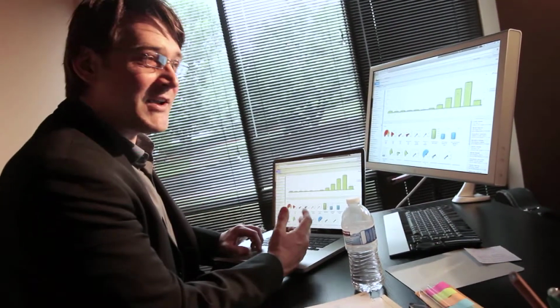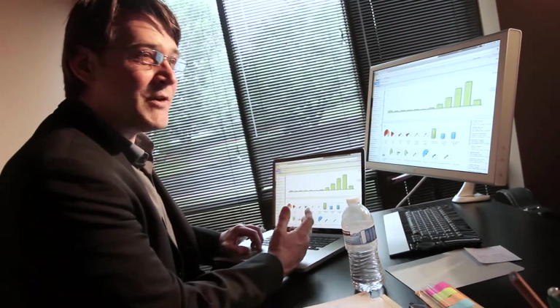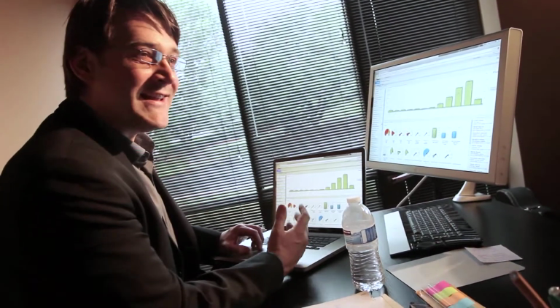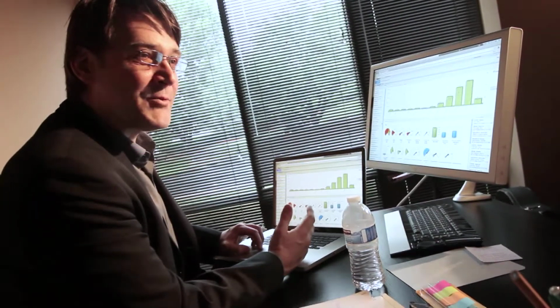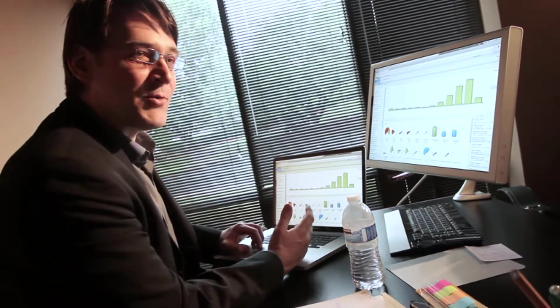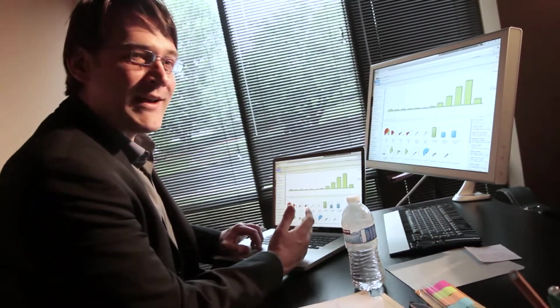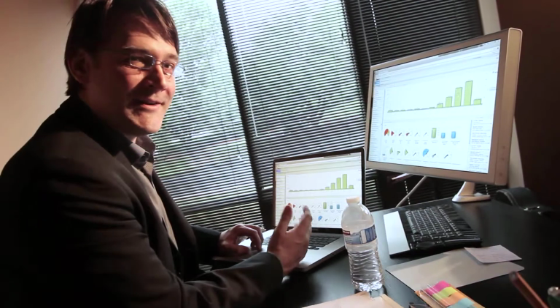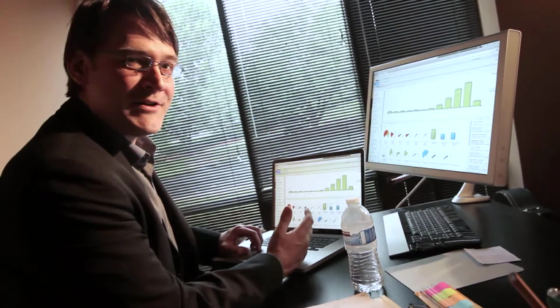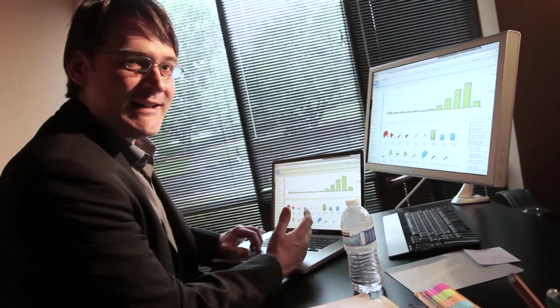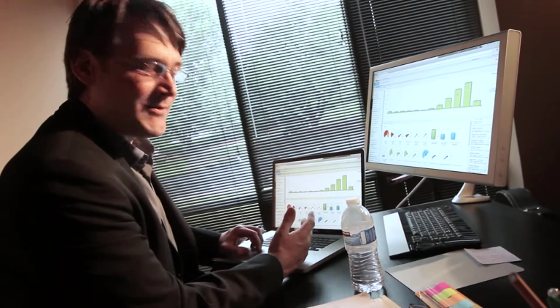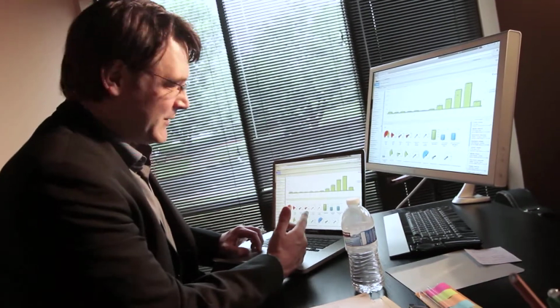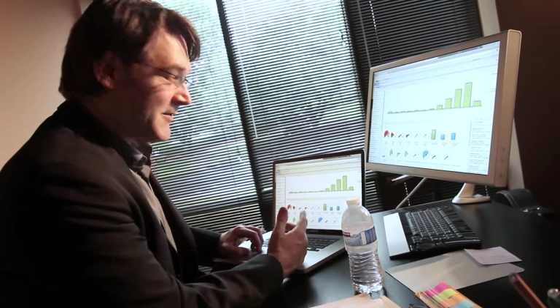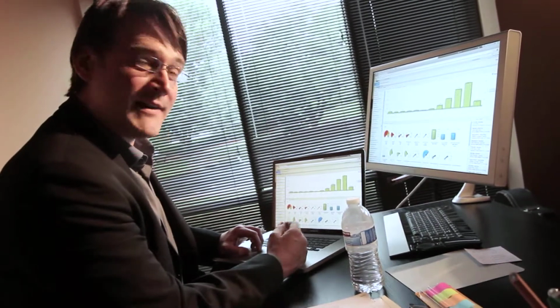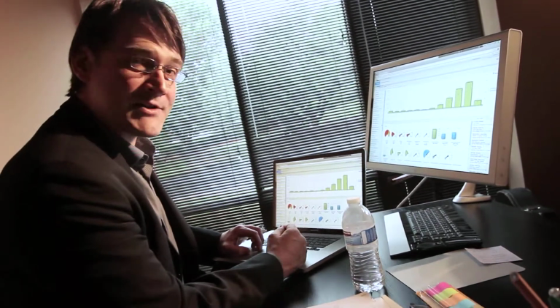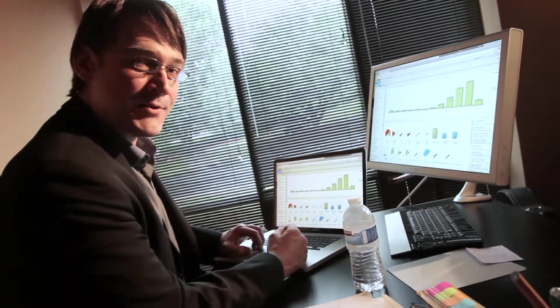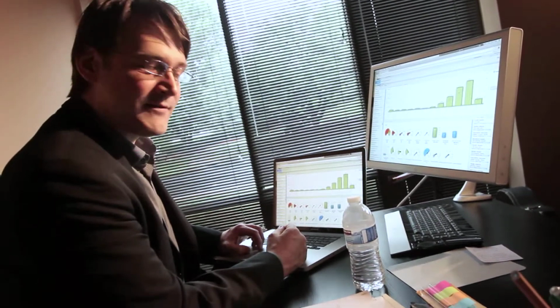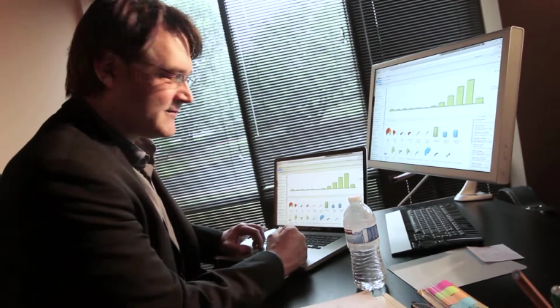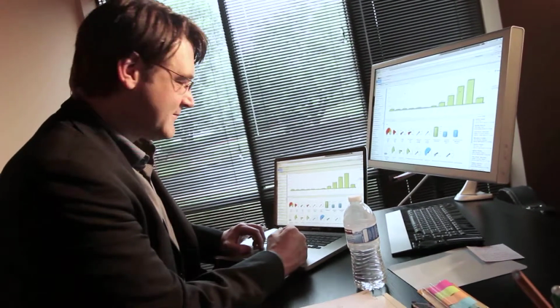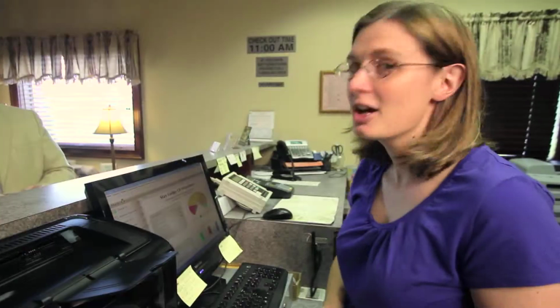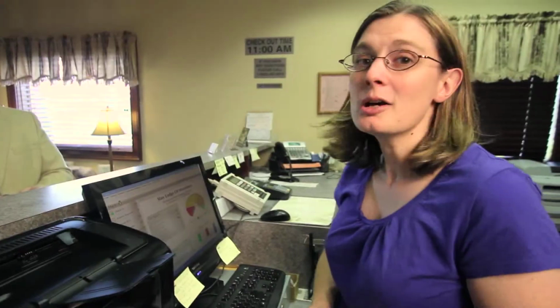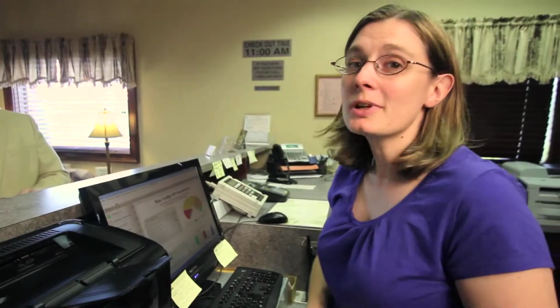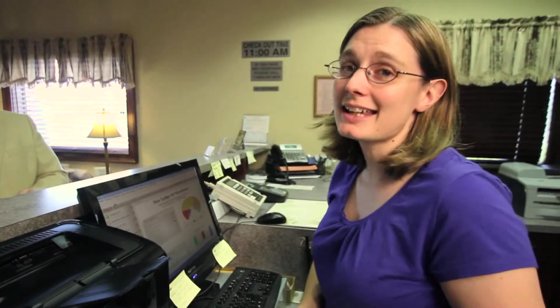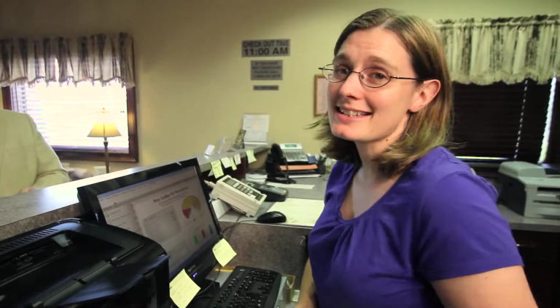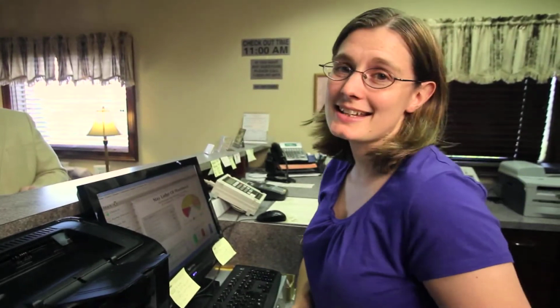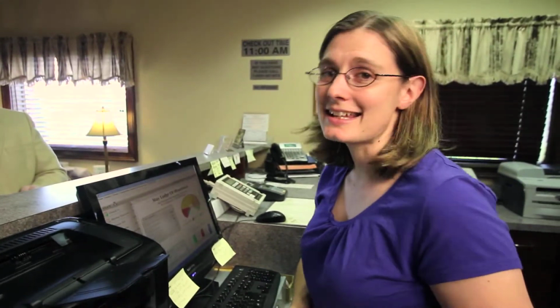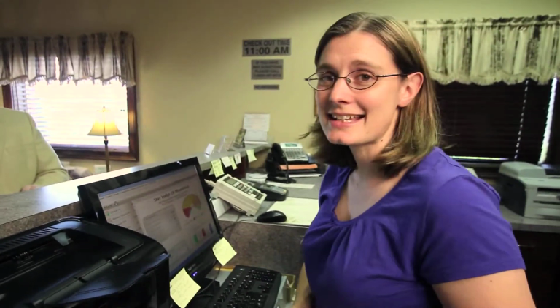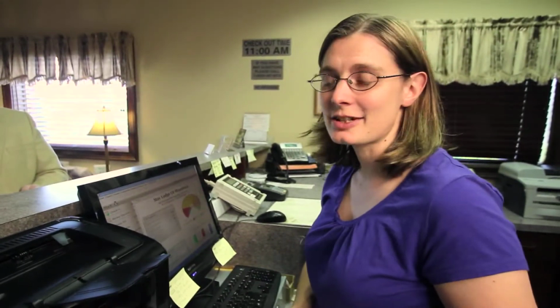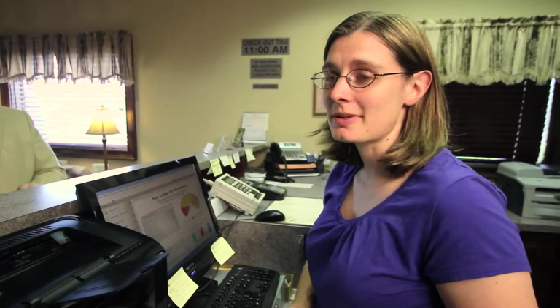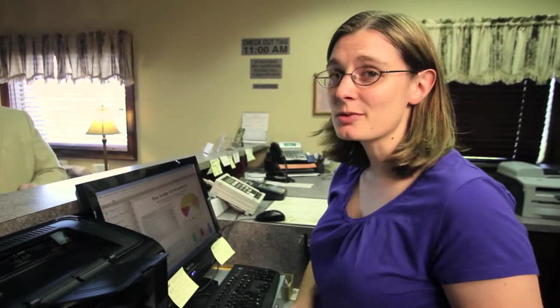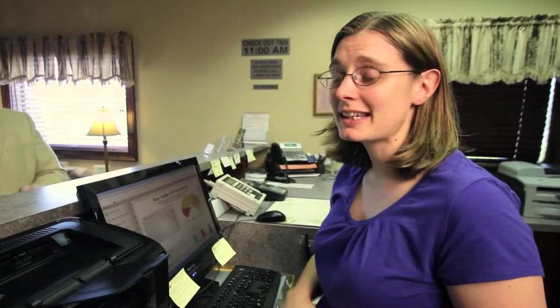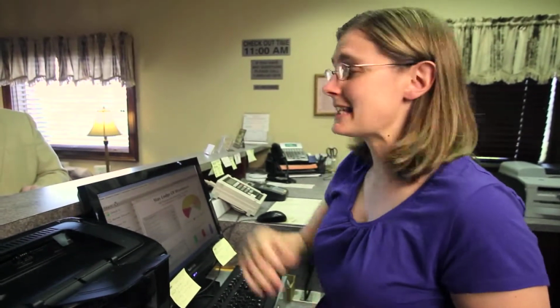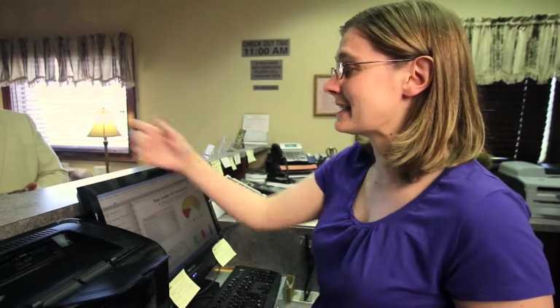I no longer need a night auditor, and I can run any report I ever need right from the dashboard. Putting guests into the system is really easy.